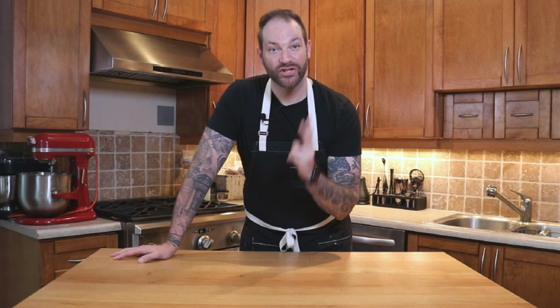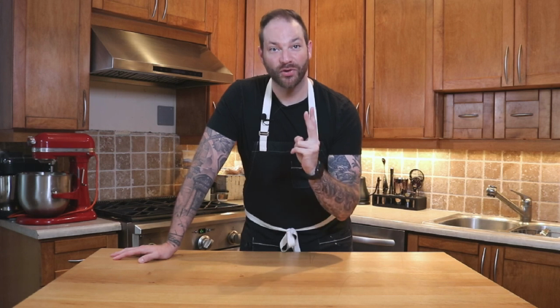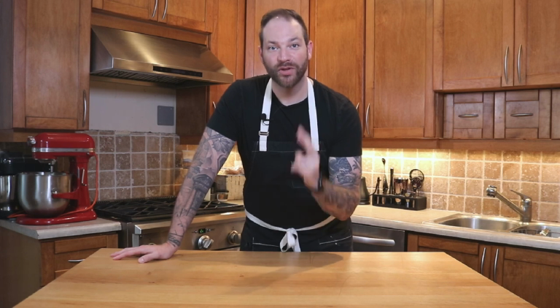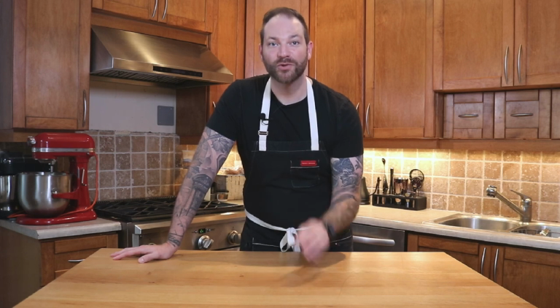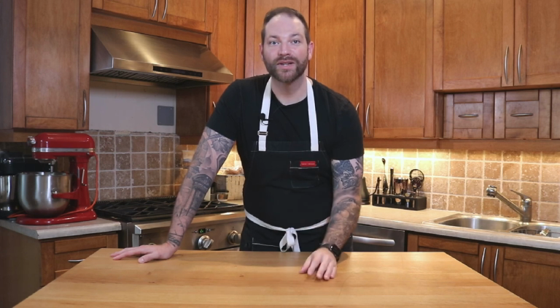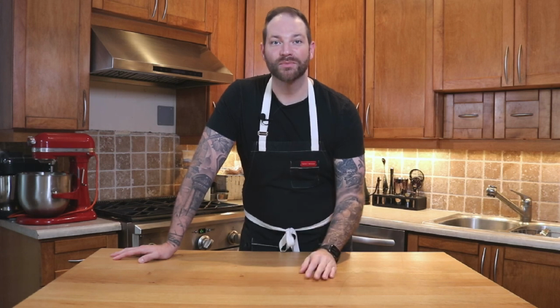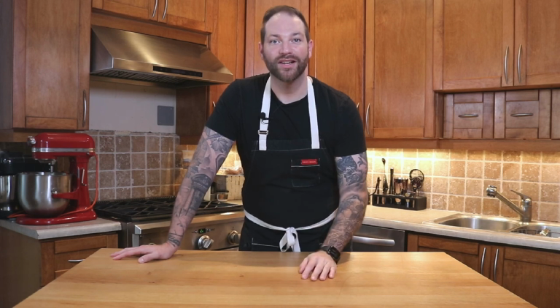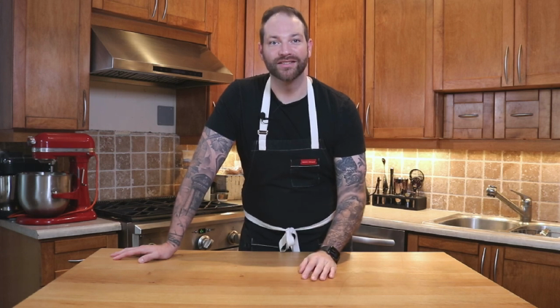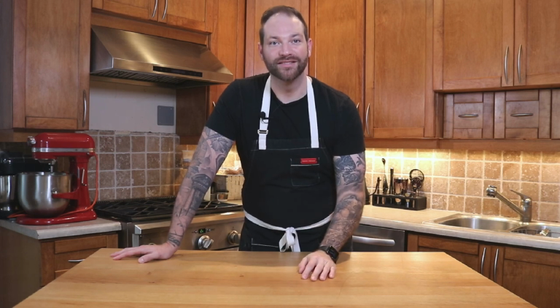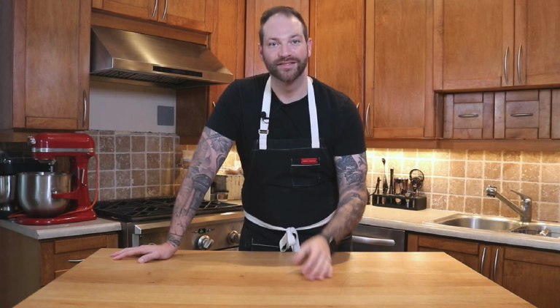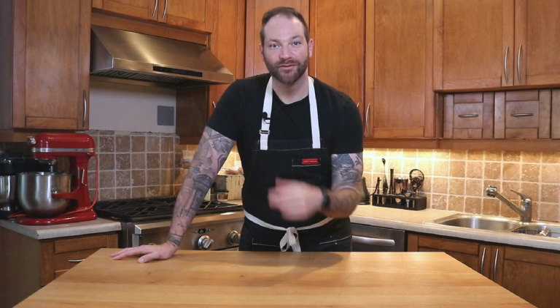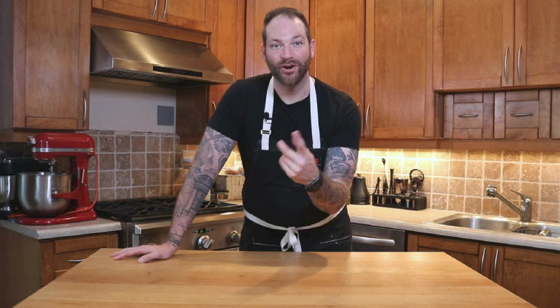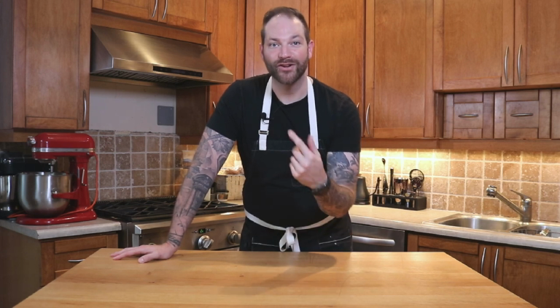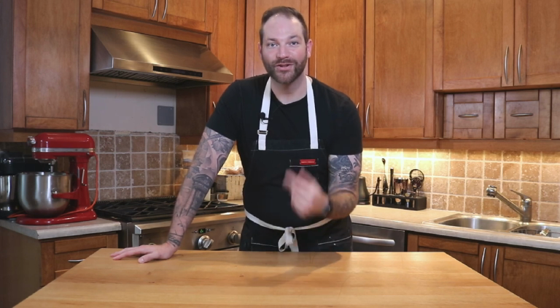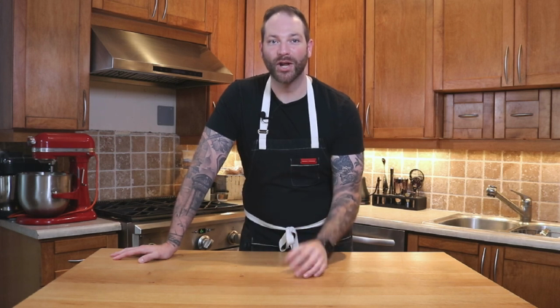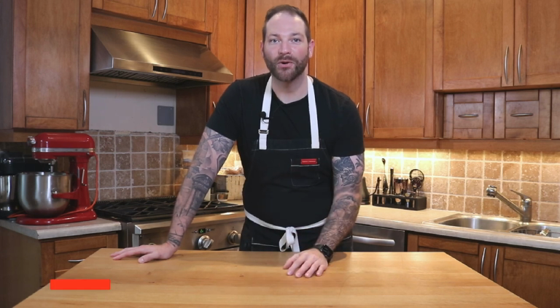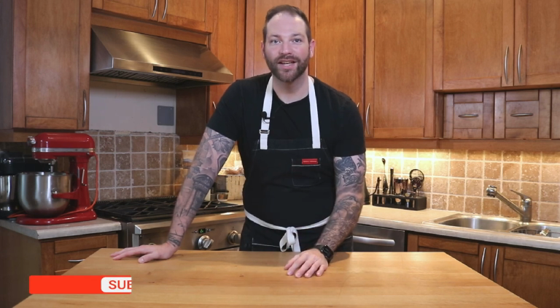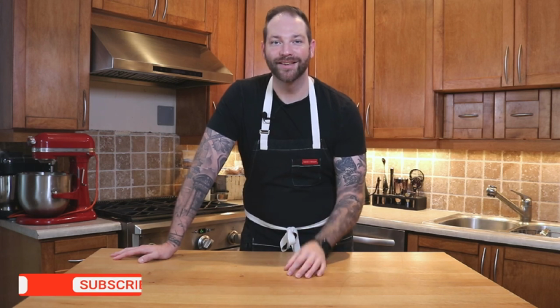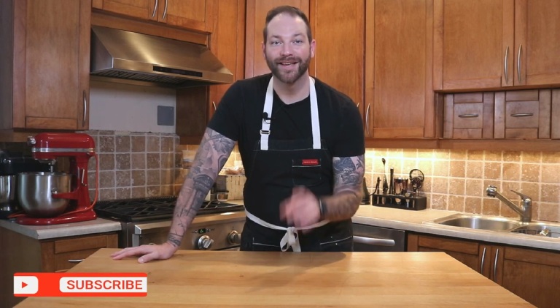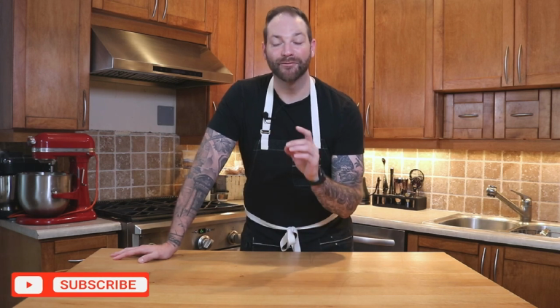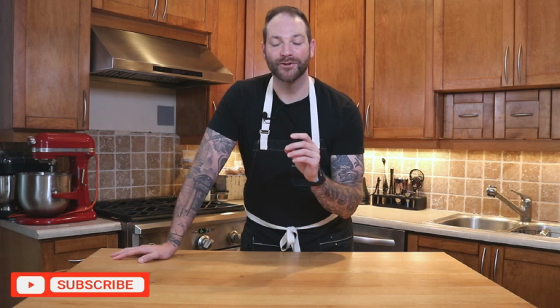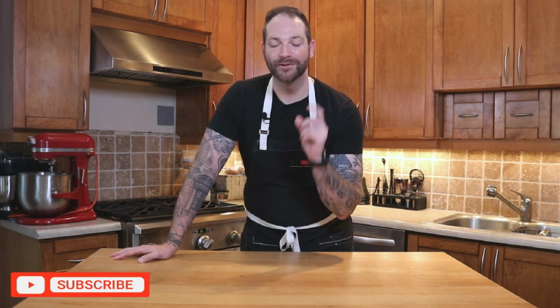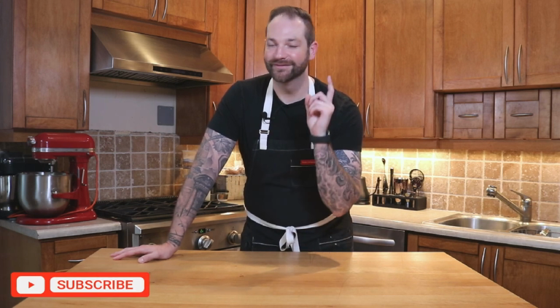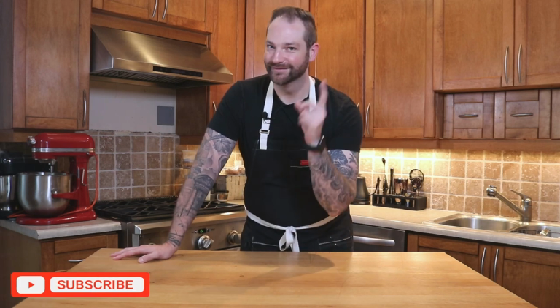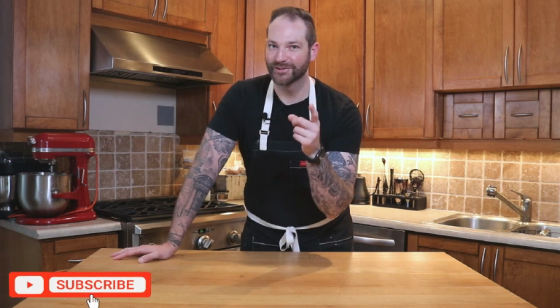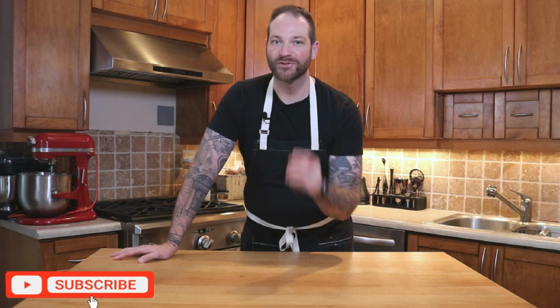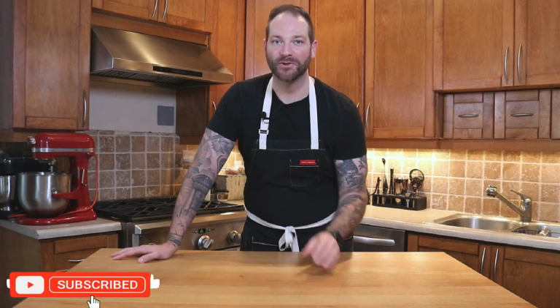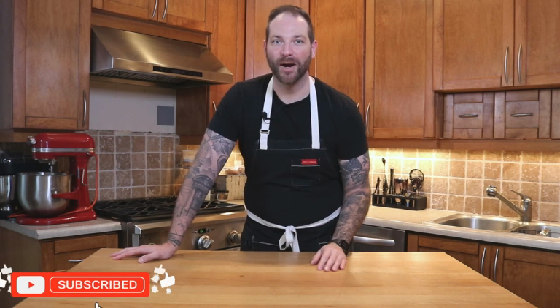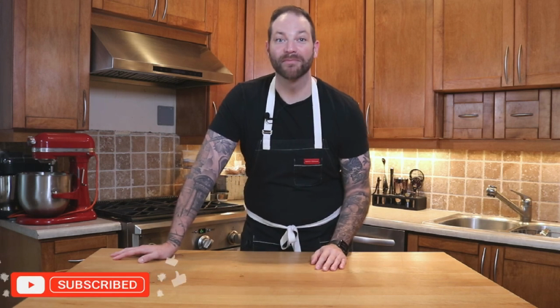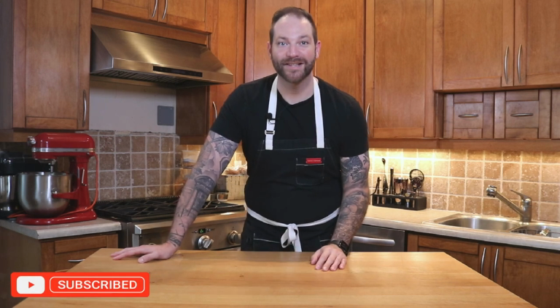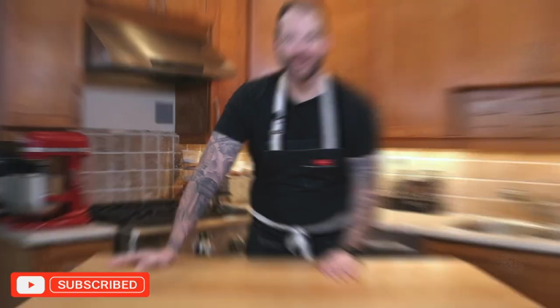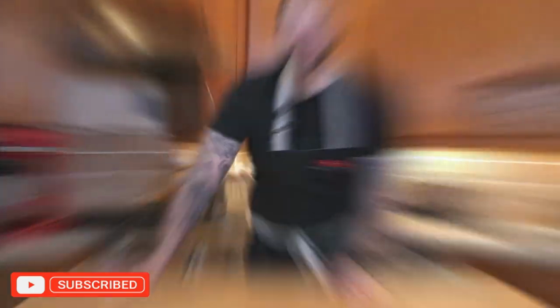Two things are meant to be done: for us to get cooking, and for you to subscribe. Let's go!